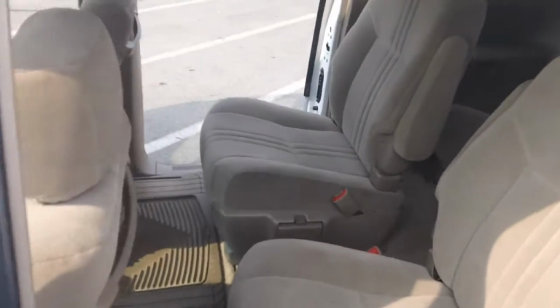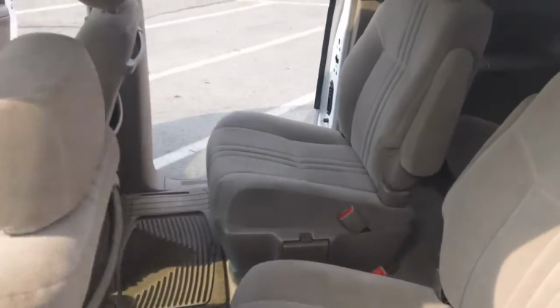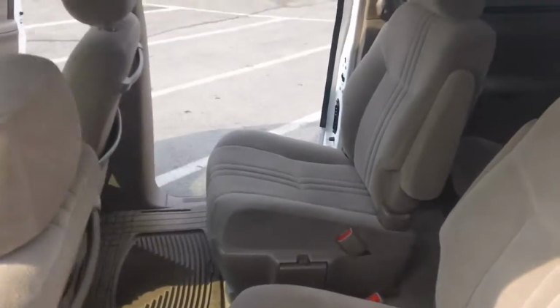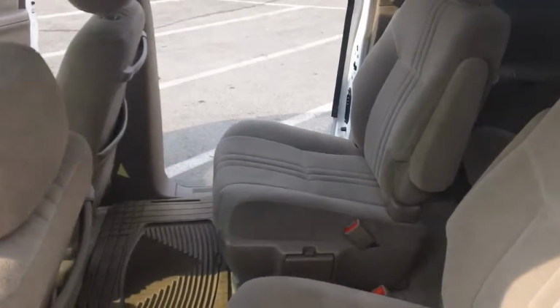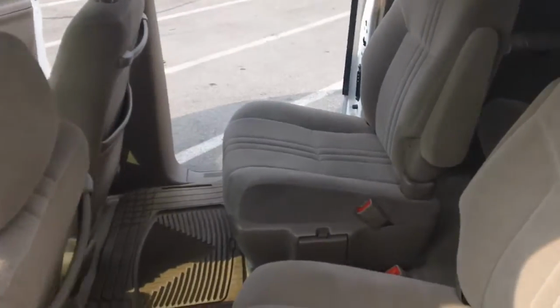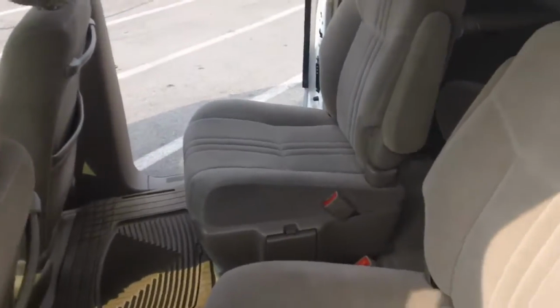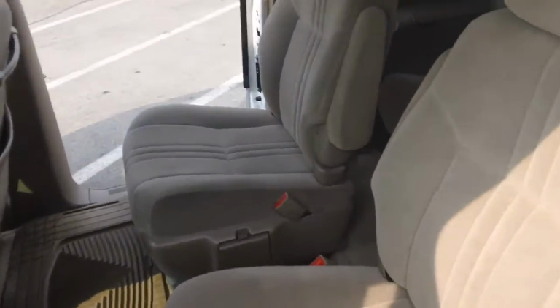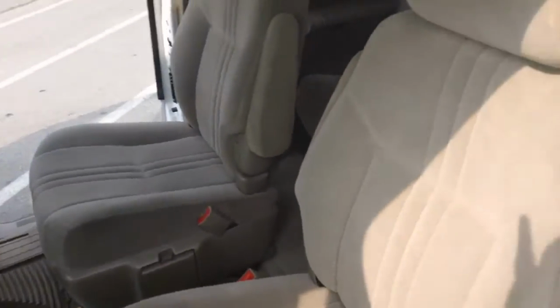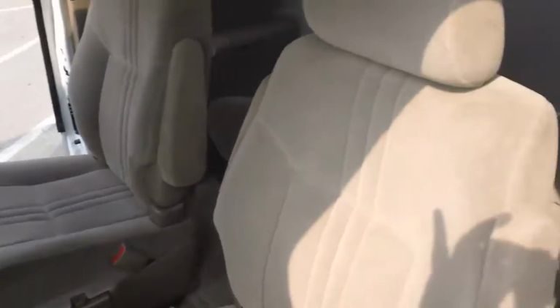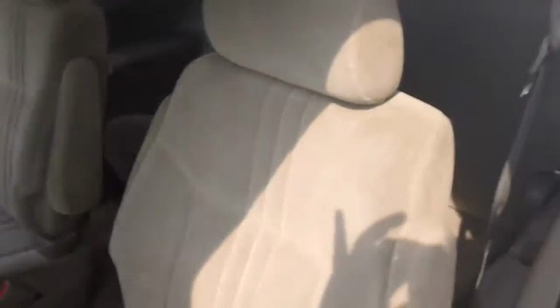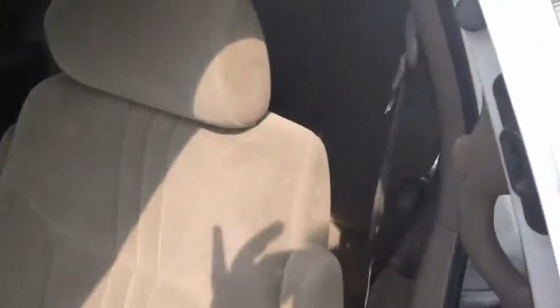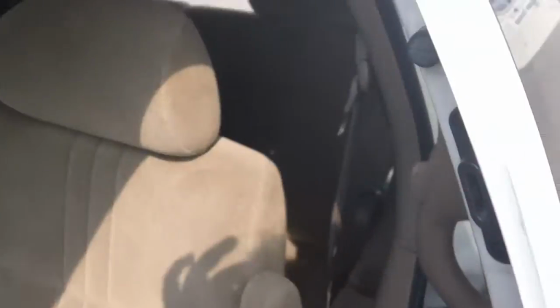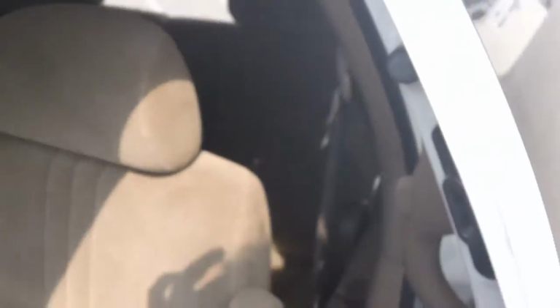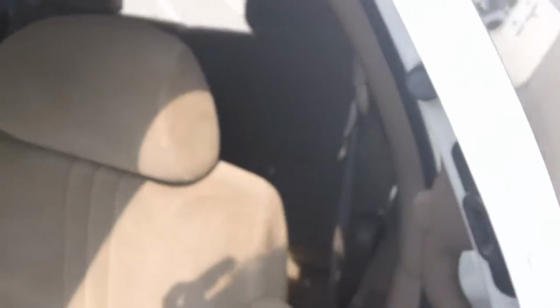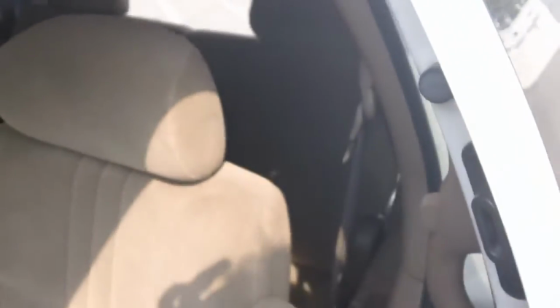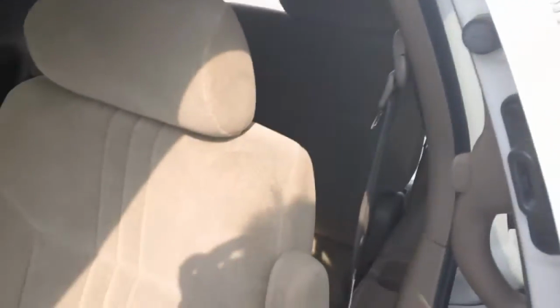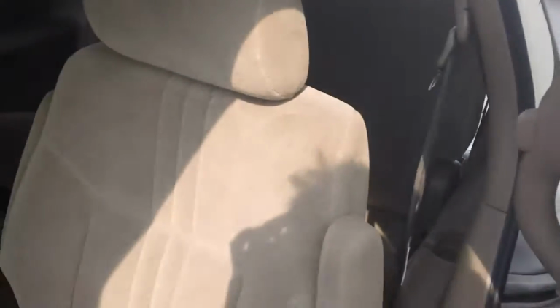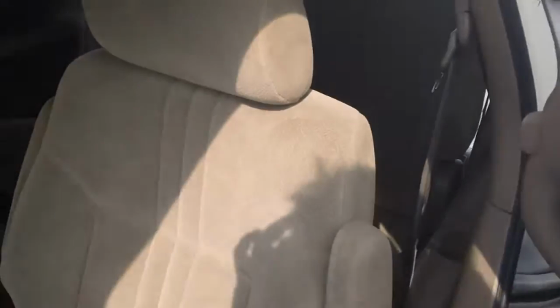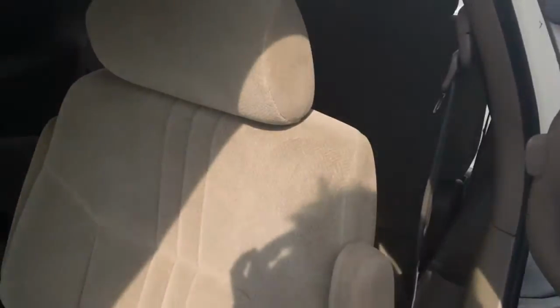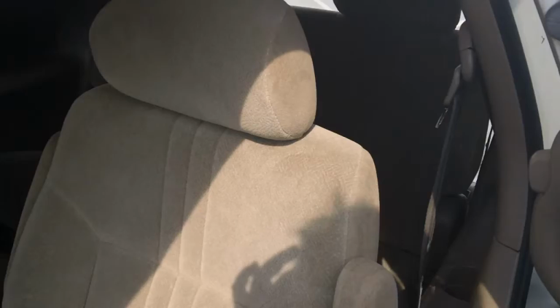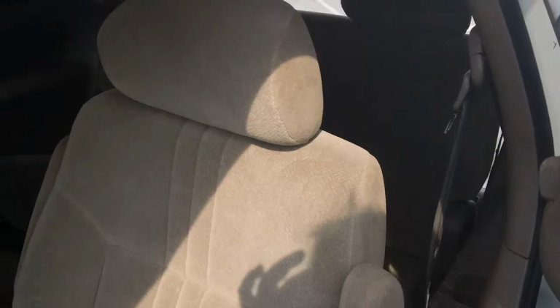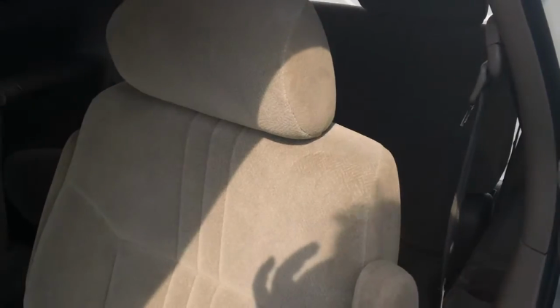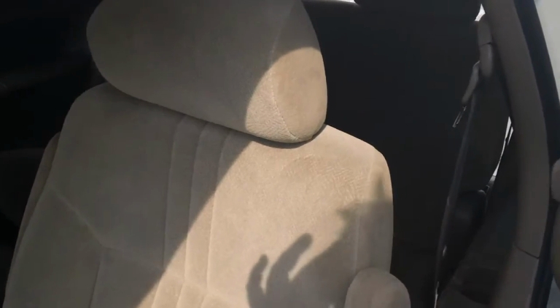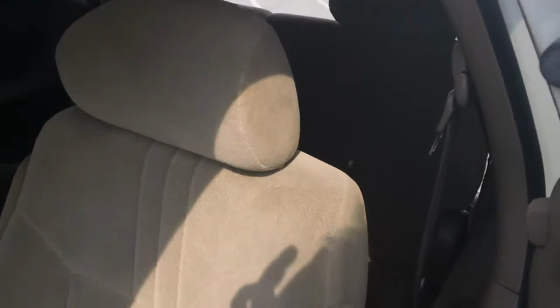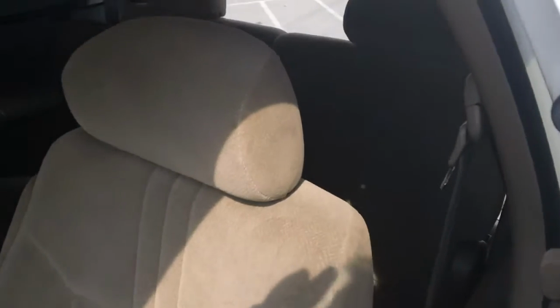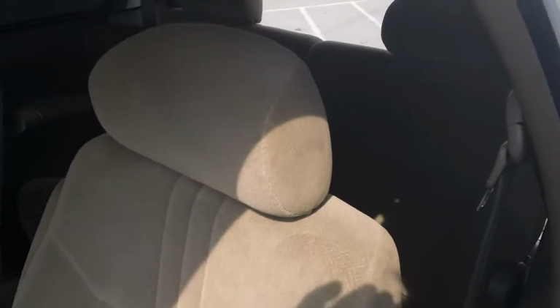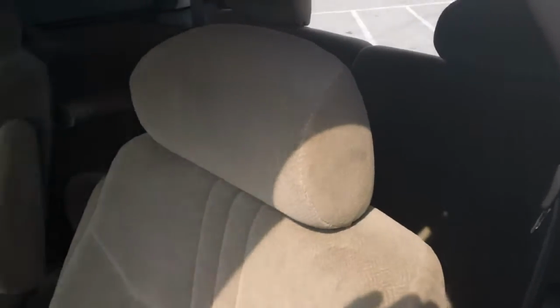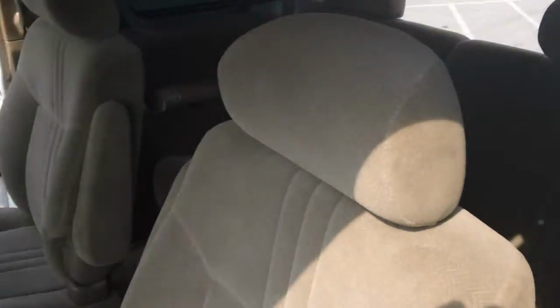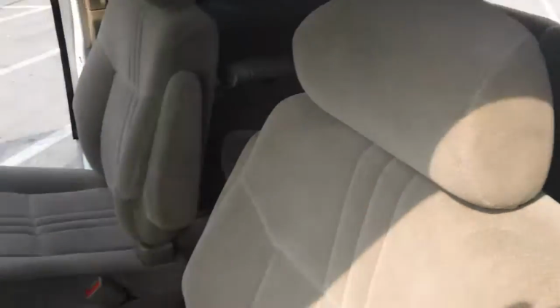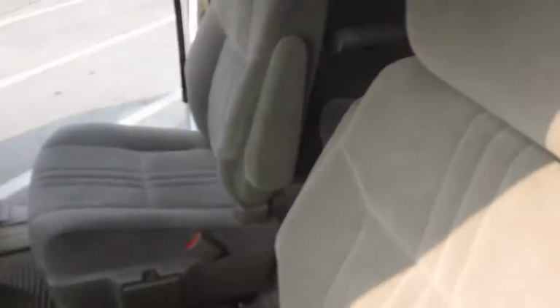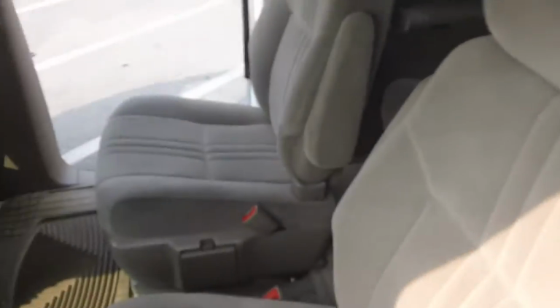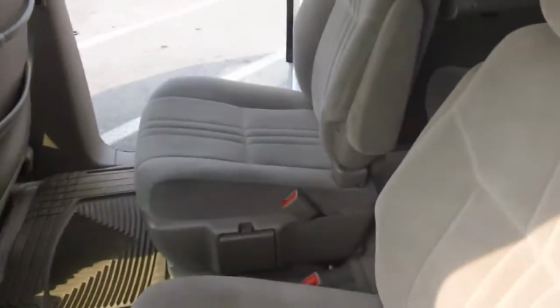It does have two captain's chairs in the middle as well as three passengers in the rear, so it is the seven-passenger van you're looking for.